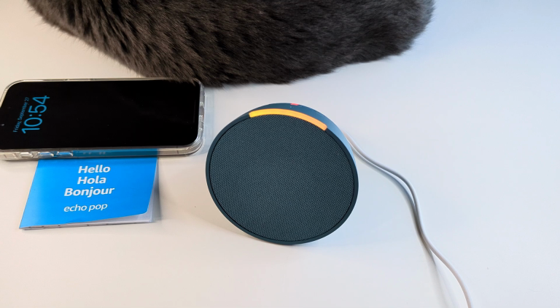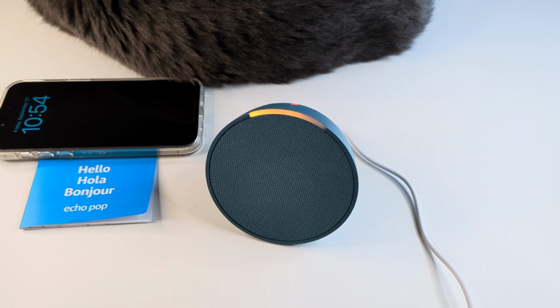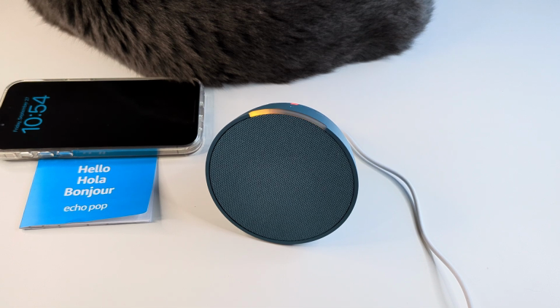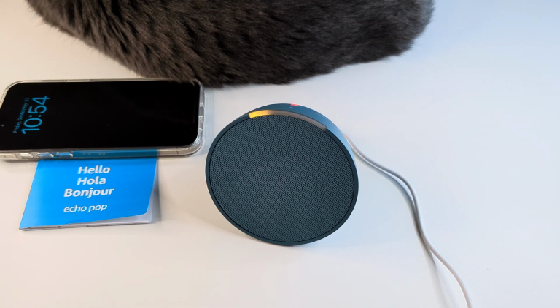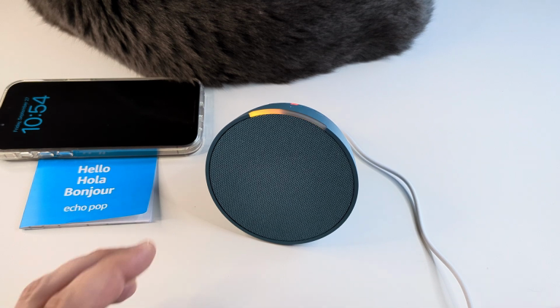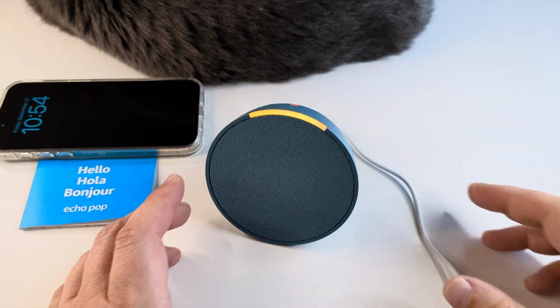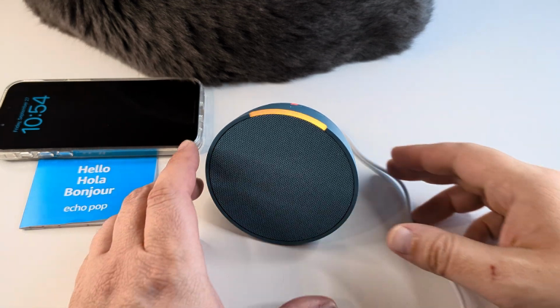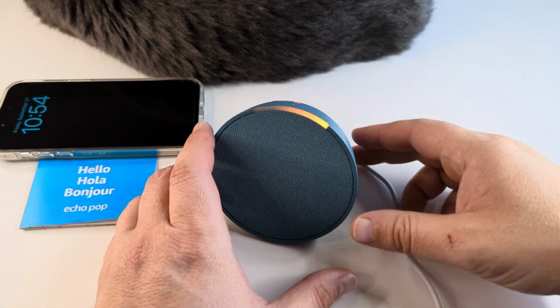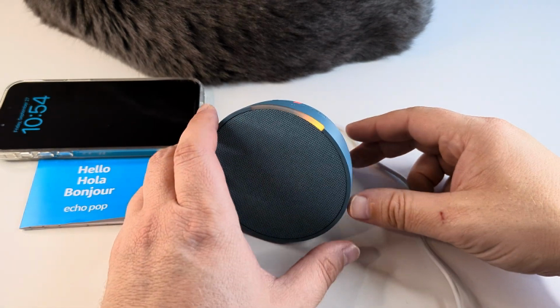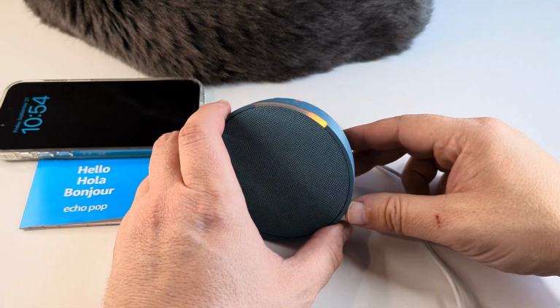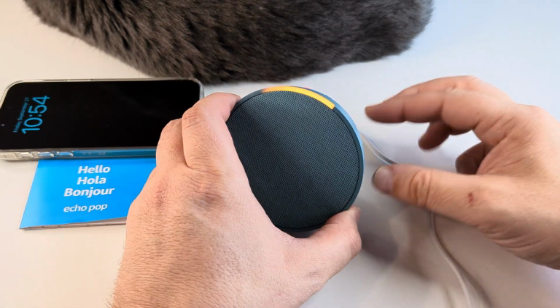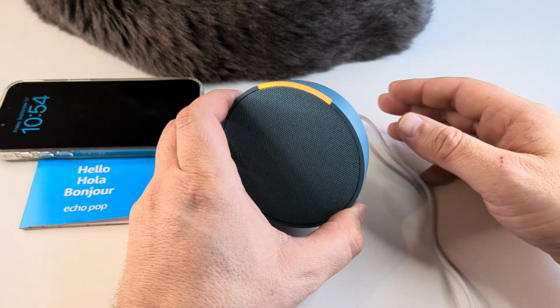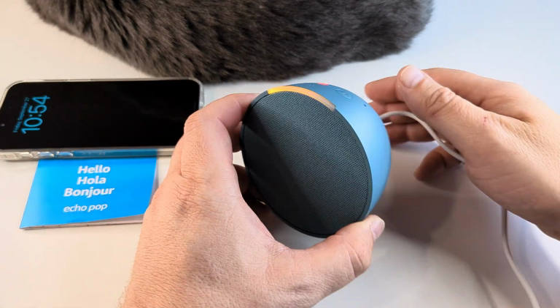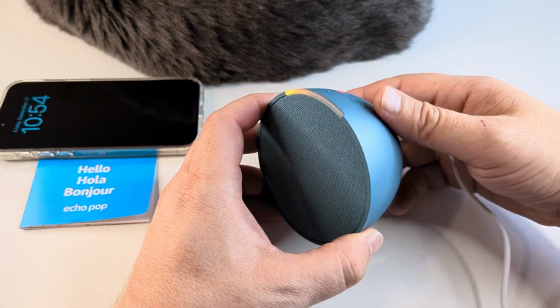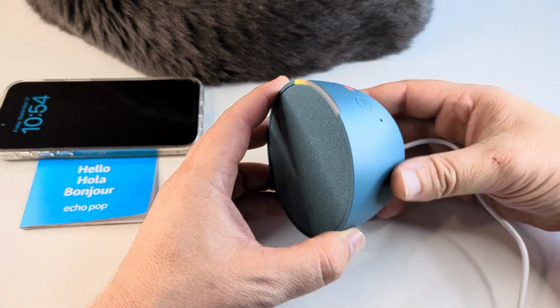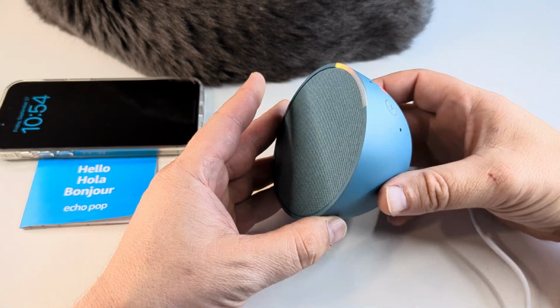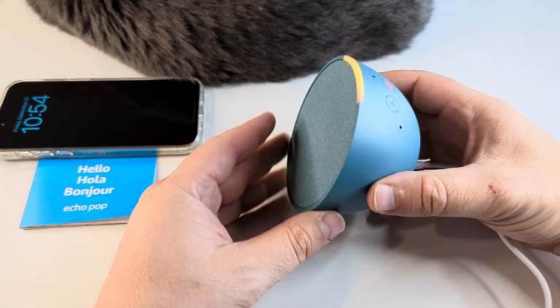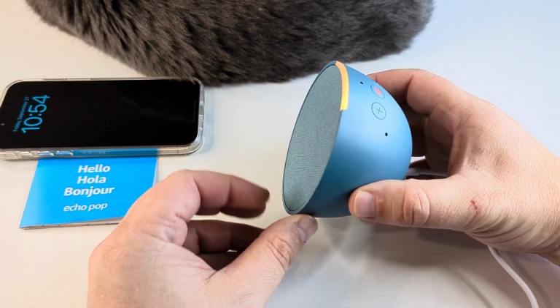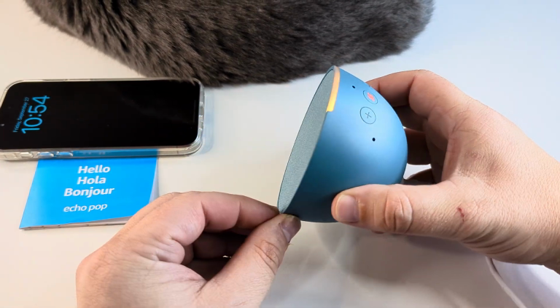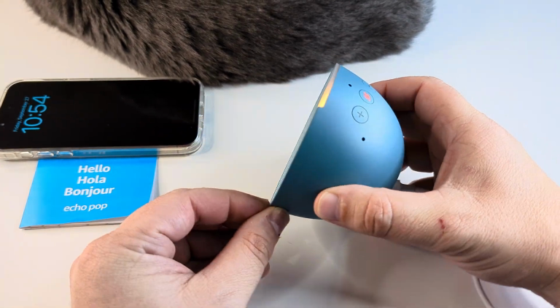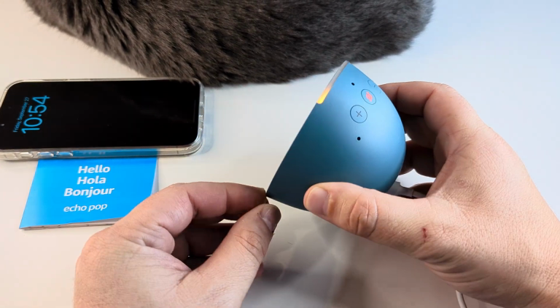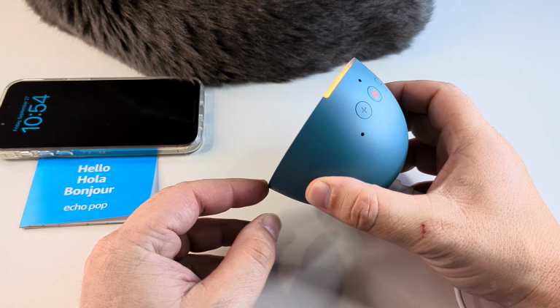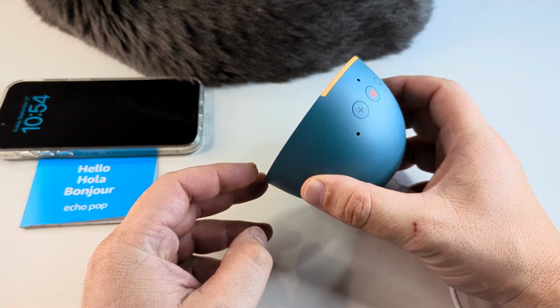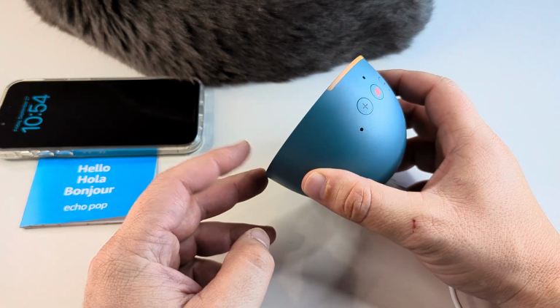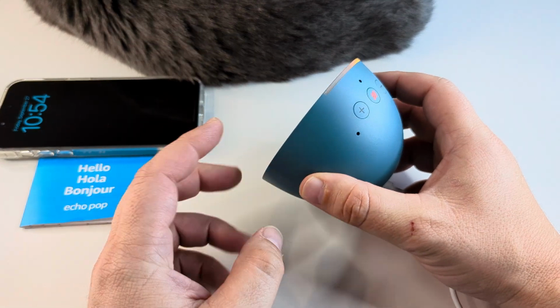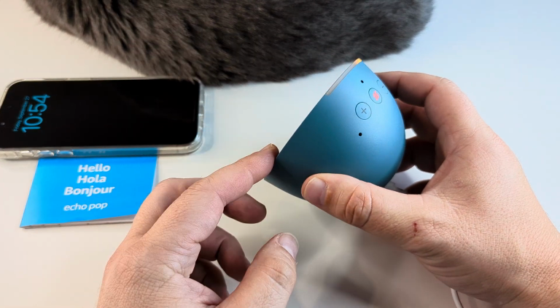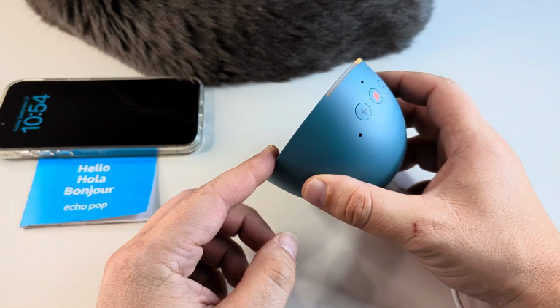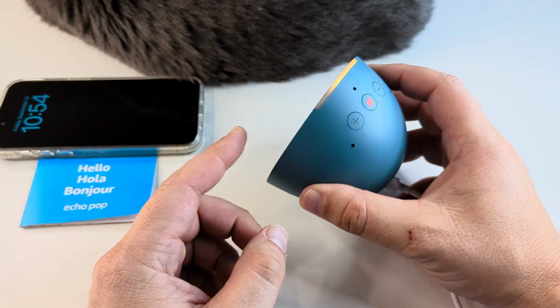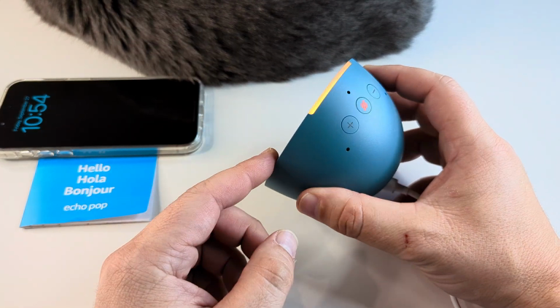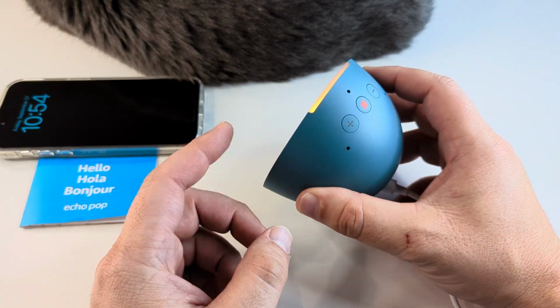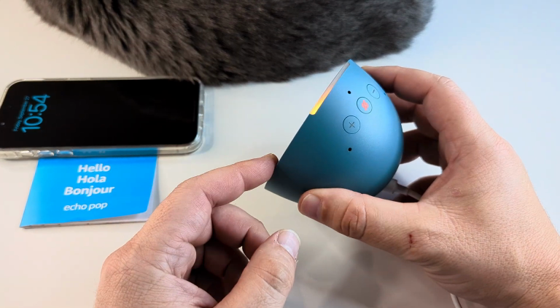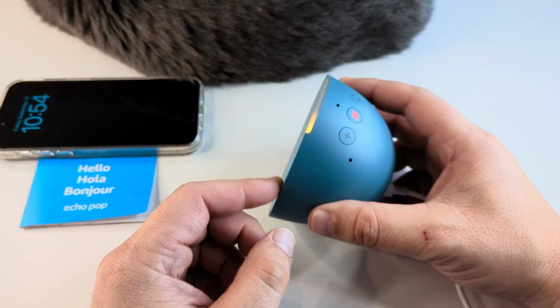Welcome to another Mr. Mutech video. Today I'm going to show you how to factory reset your Amazon Echo Pop.